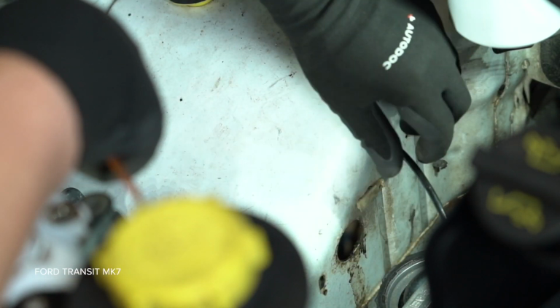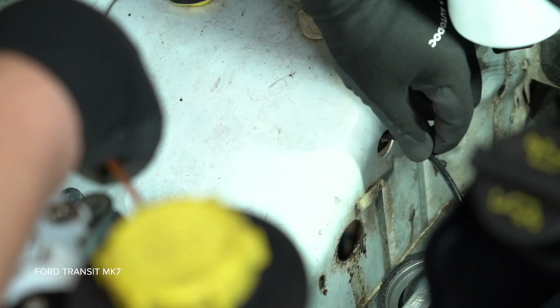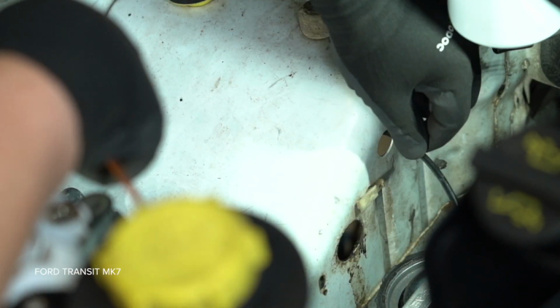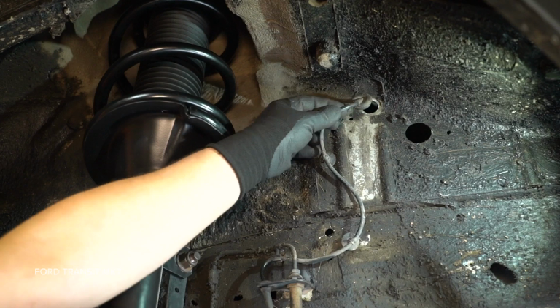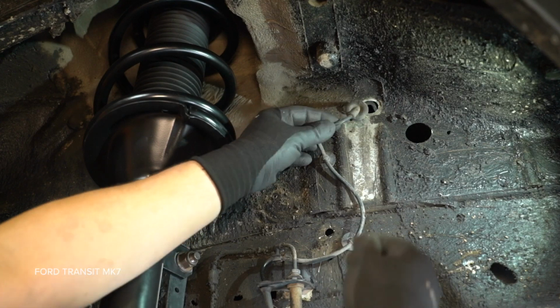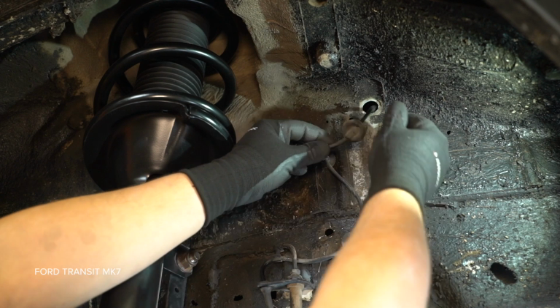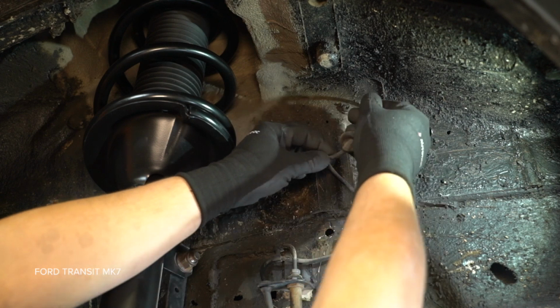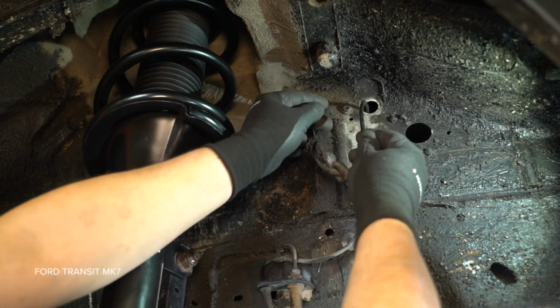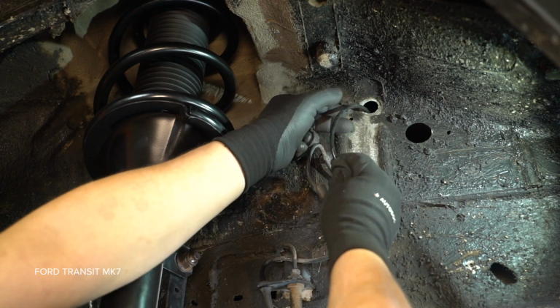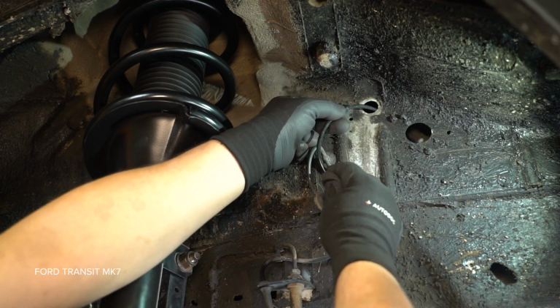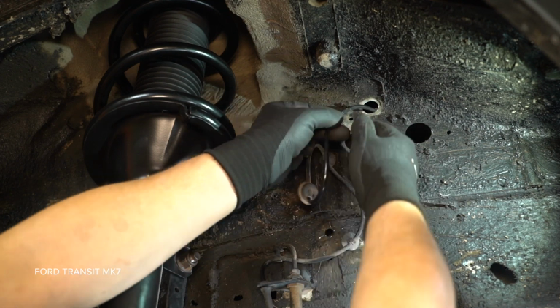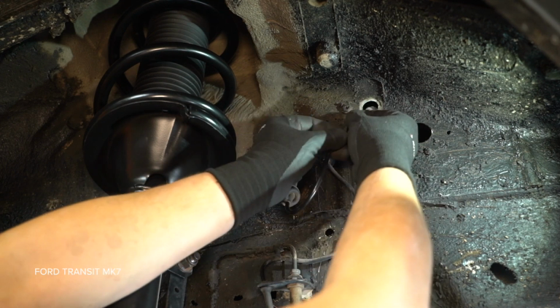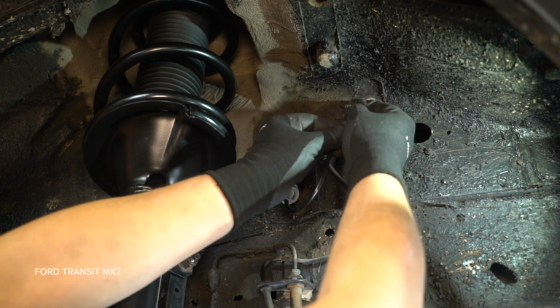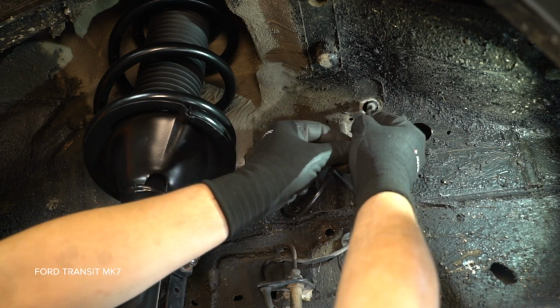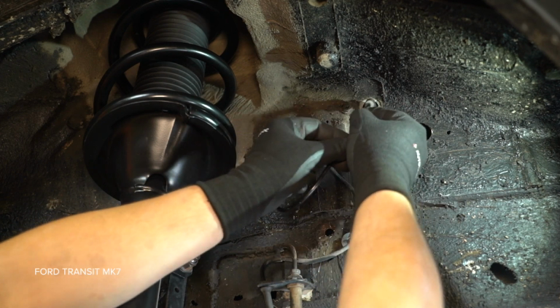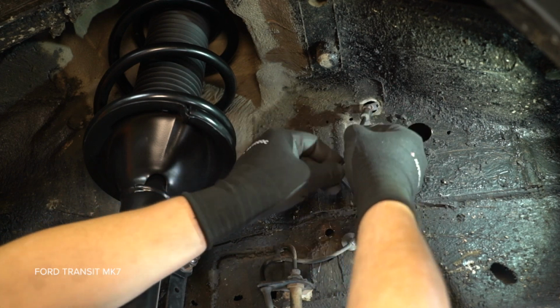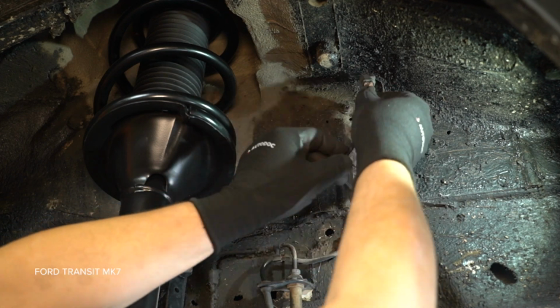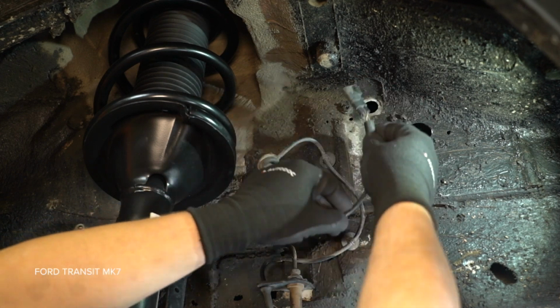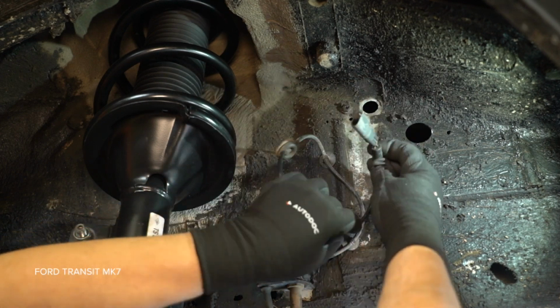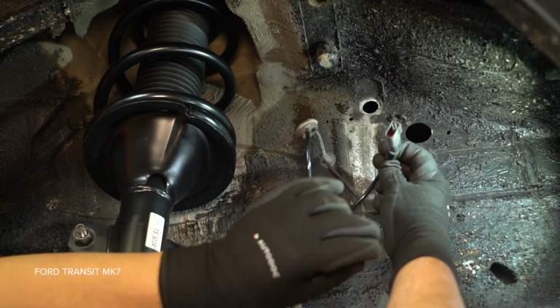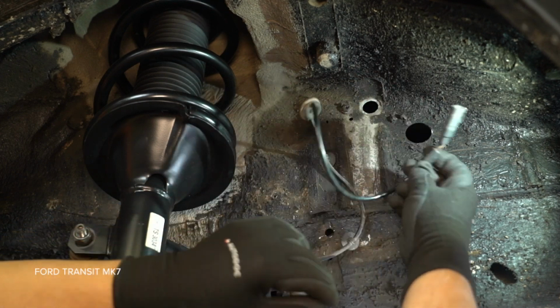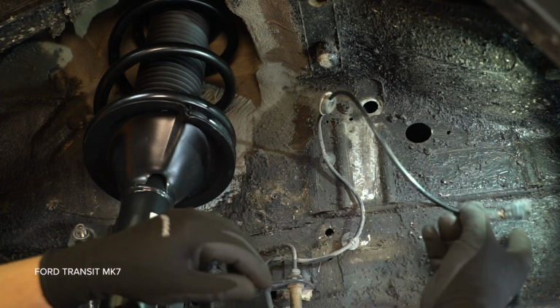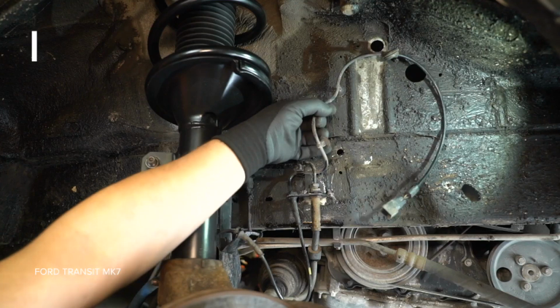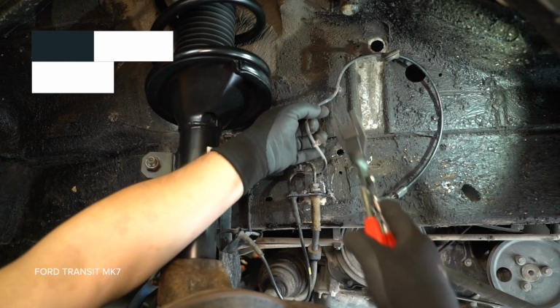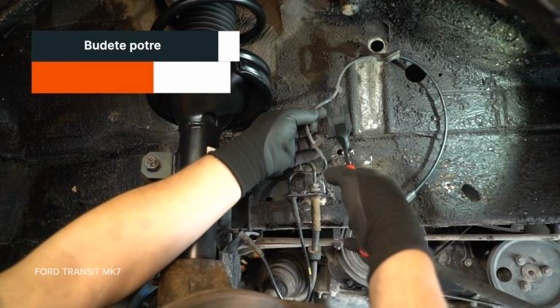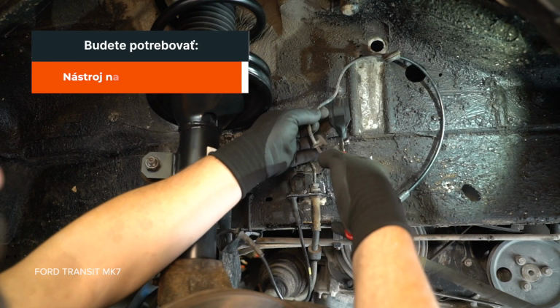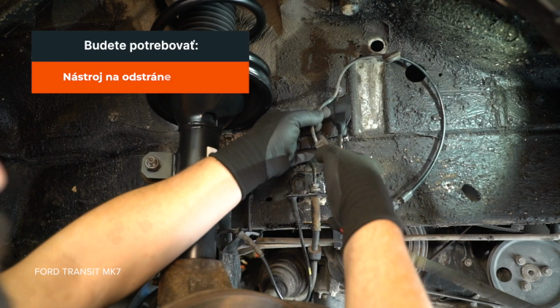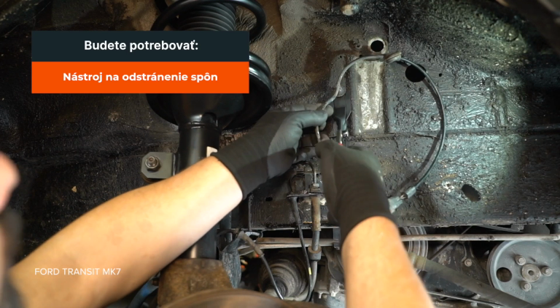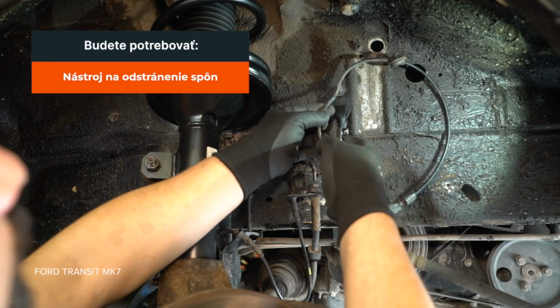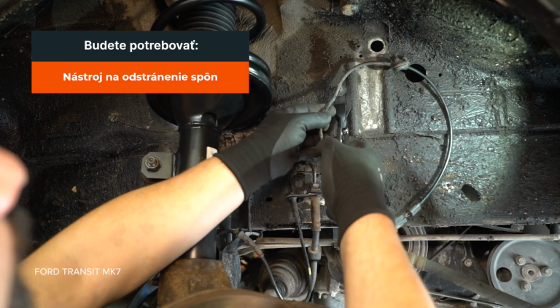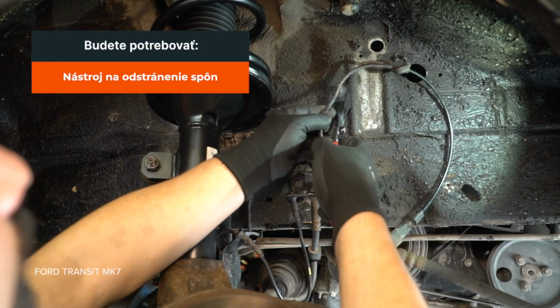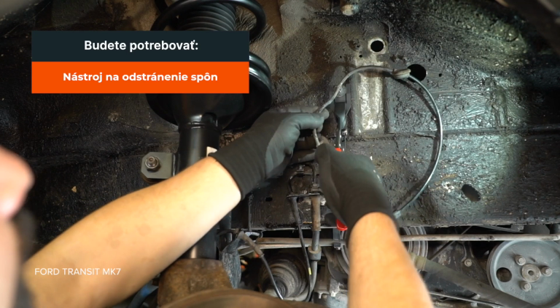Let's have a look. Let's see how the lid is done. Let's have a look.